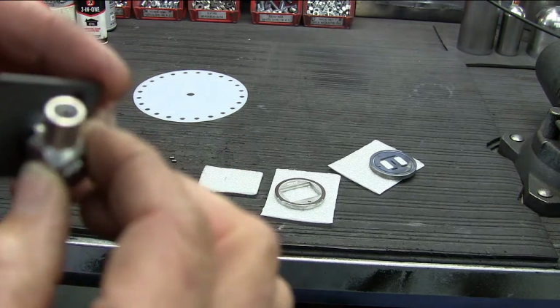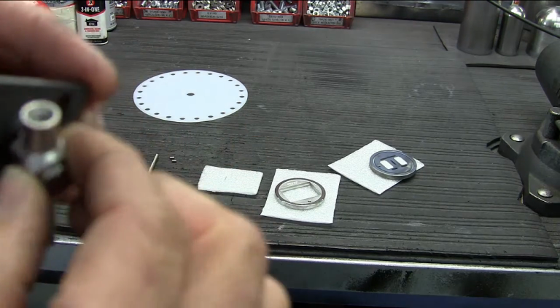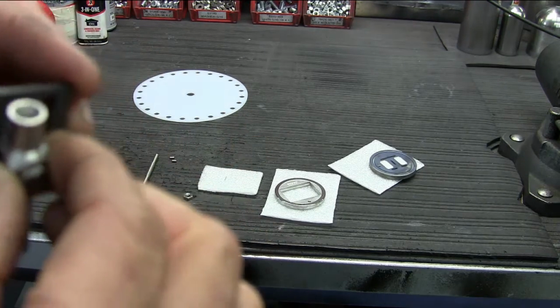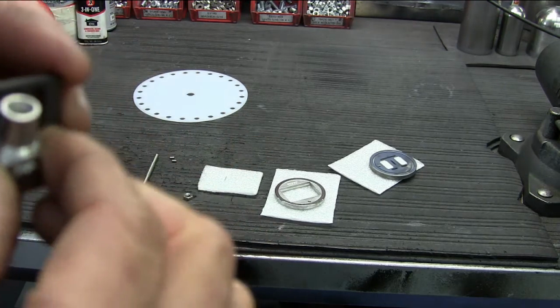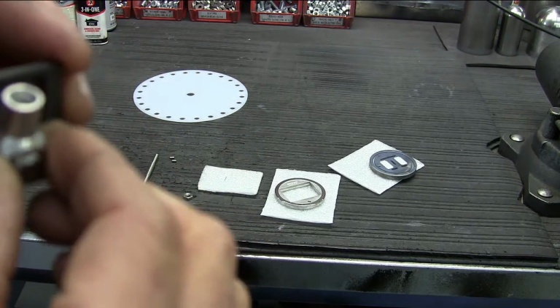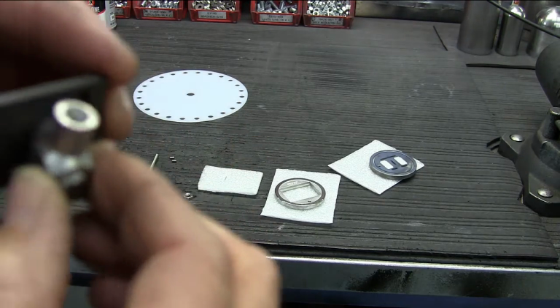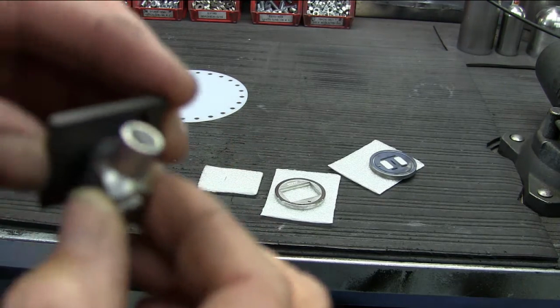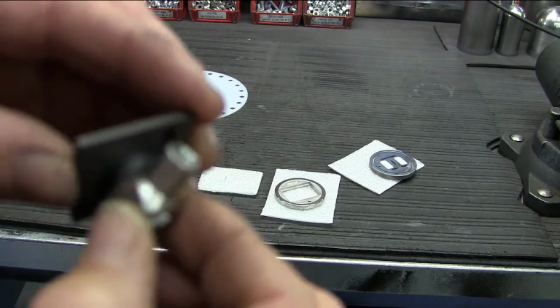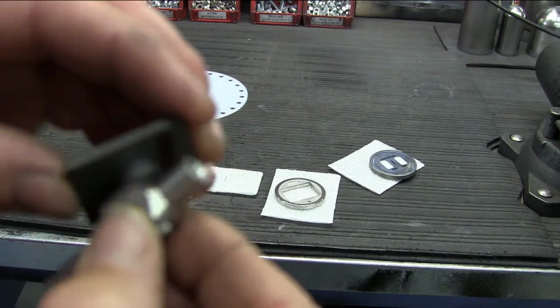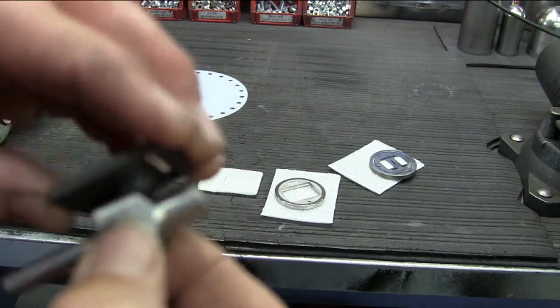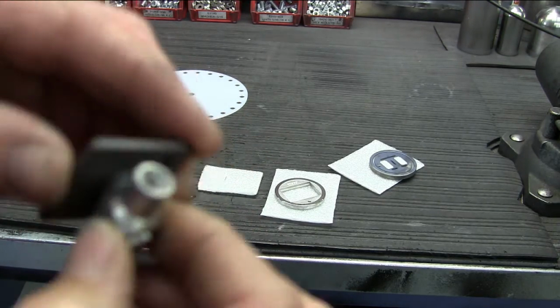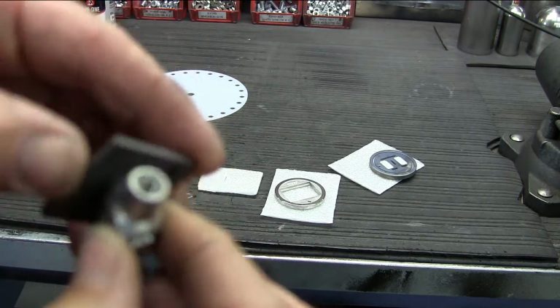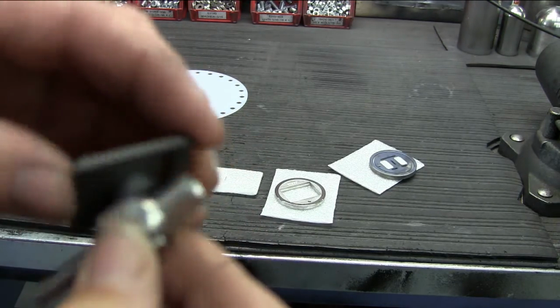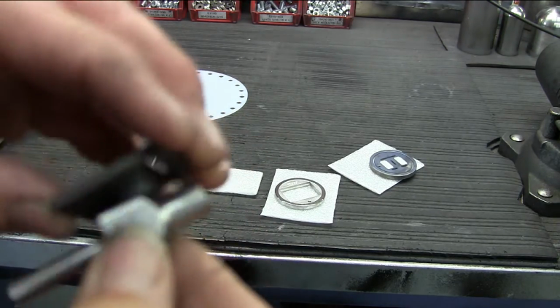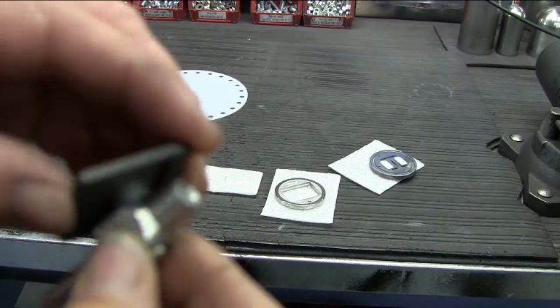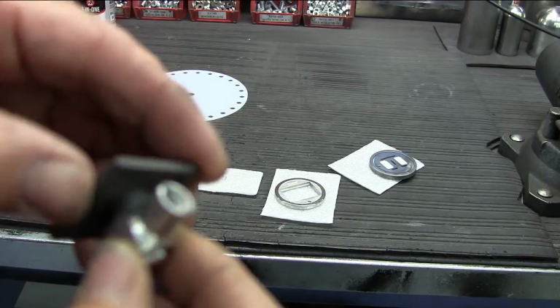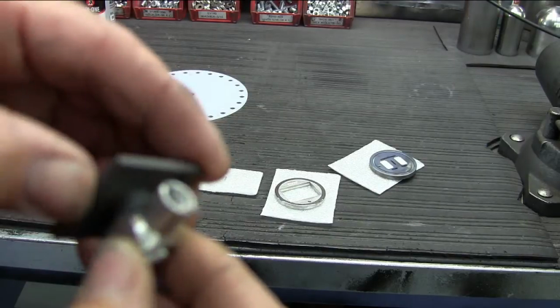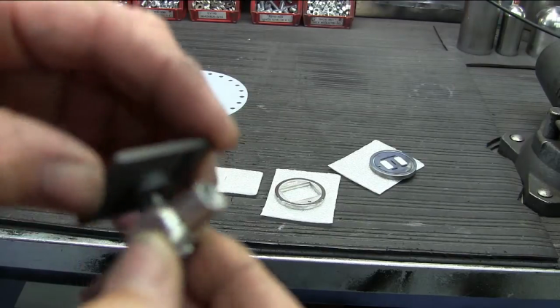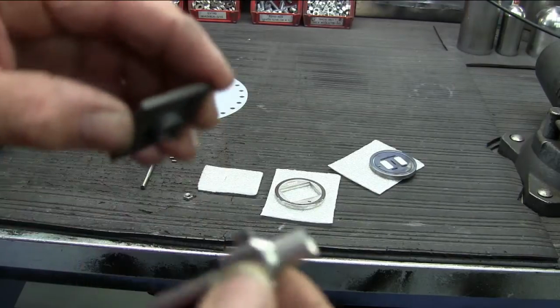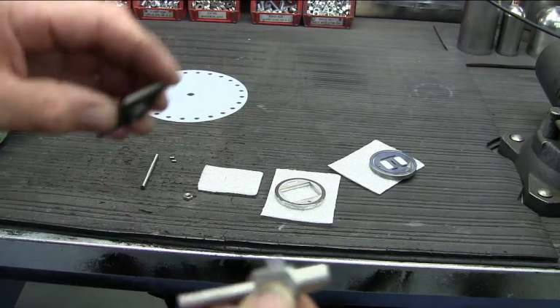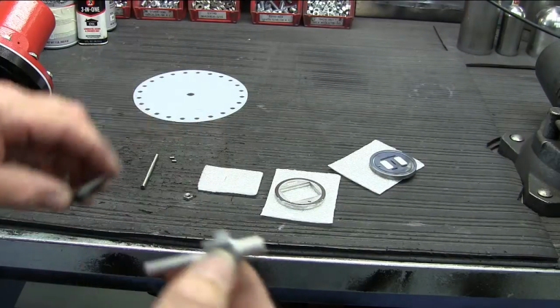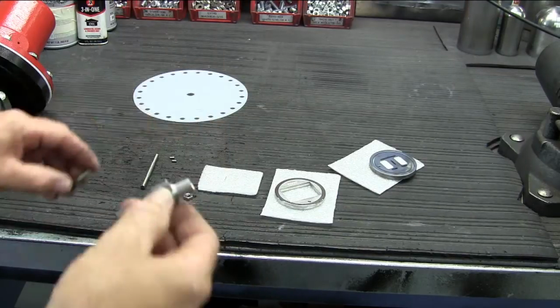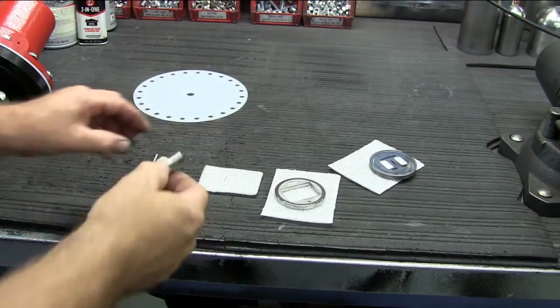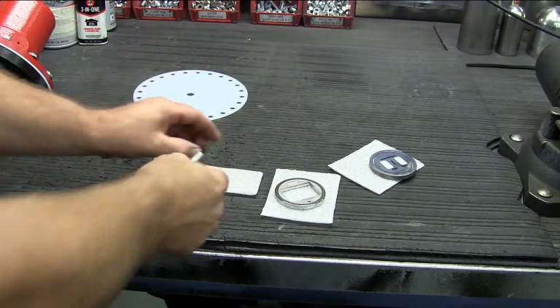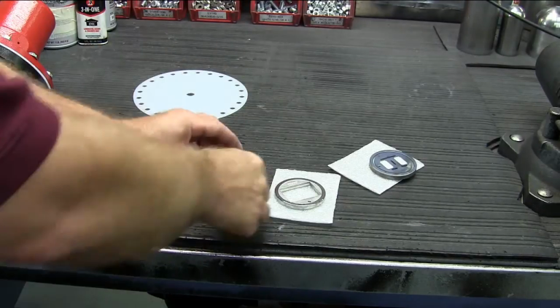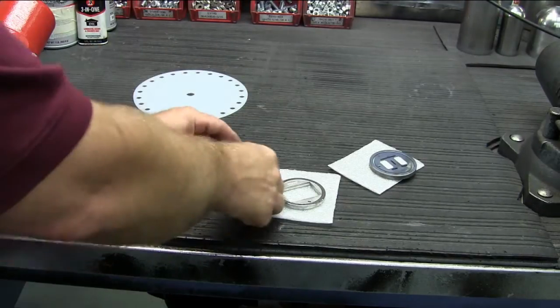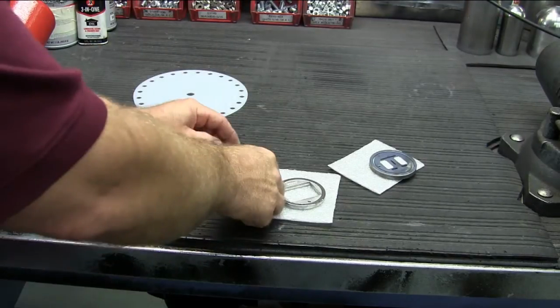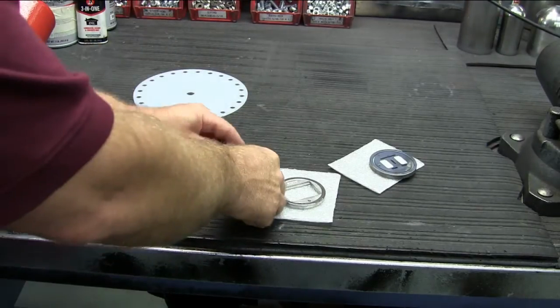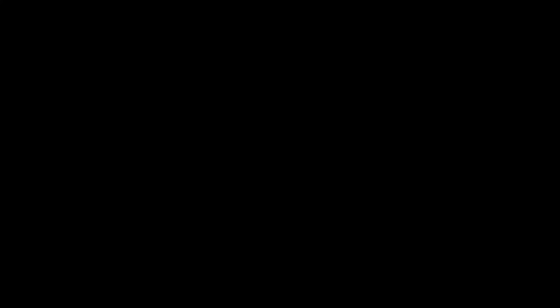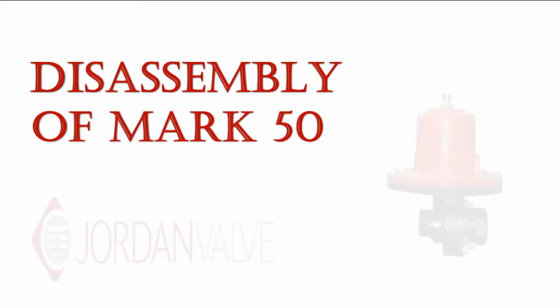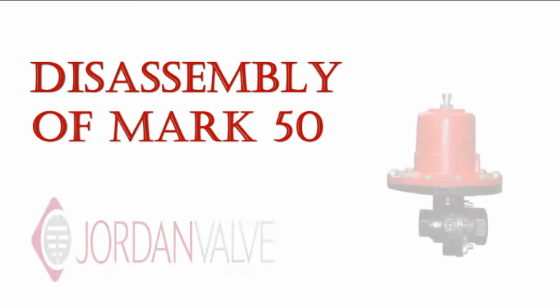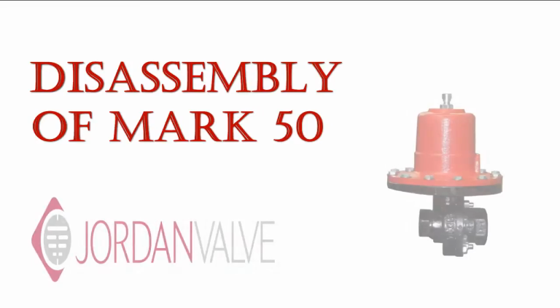Ensure that the disc pin fits into the hole on the back of the disc. It should fit freely with no binding.